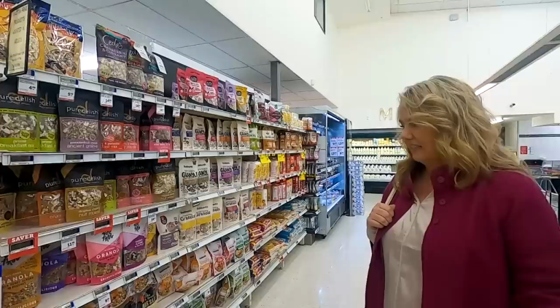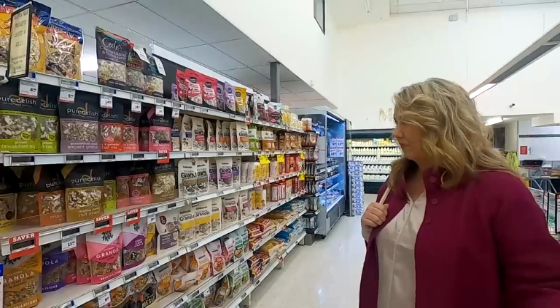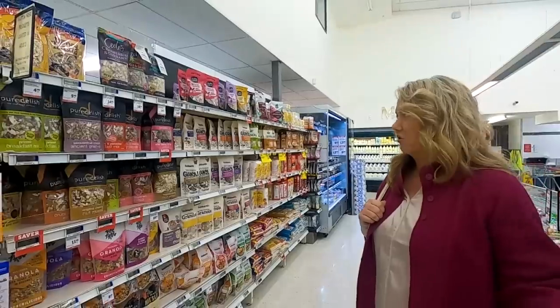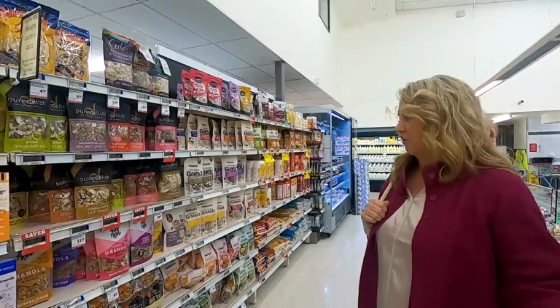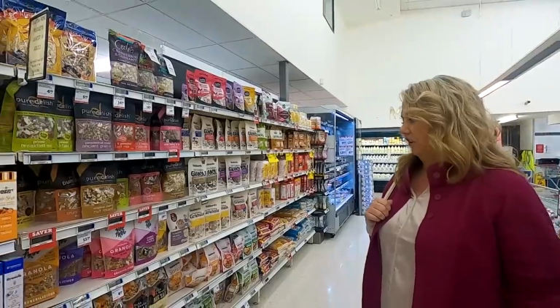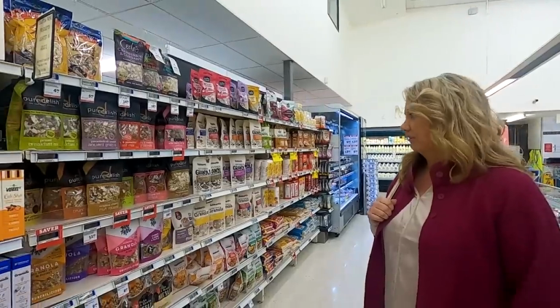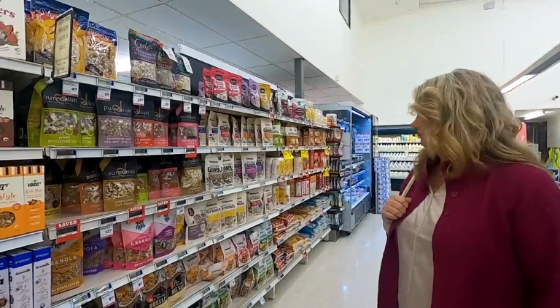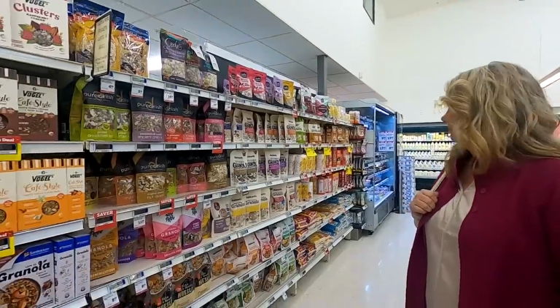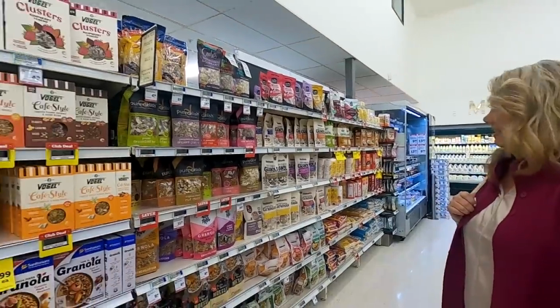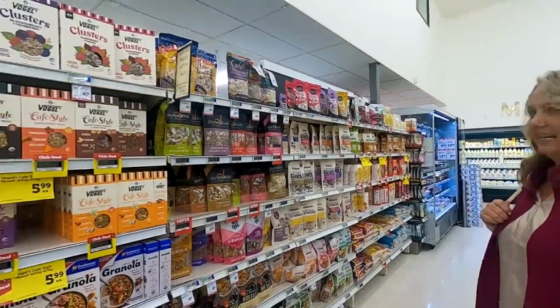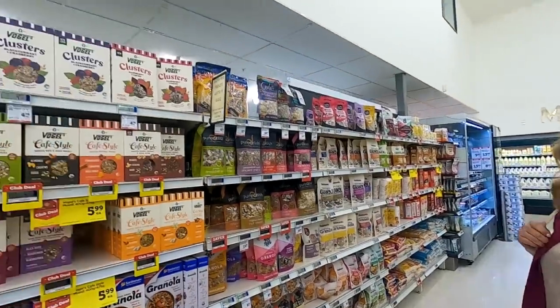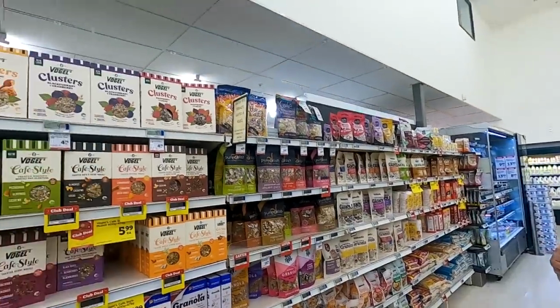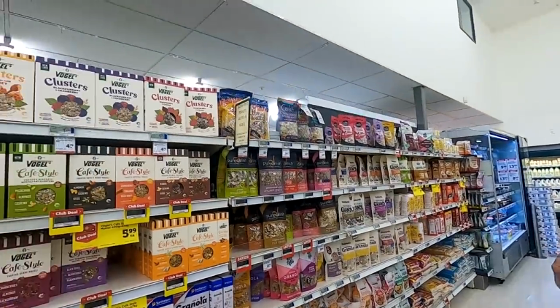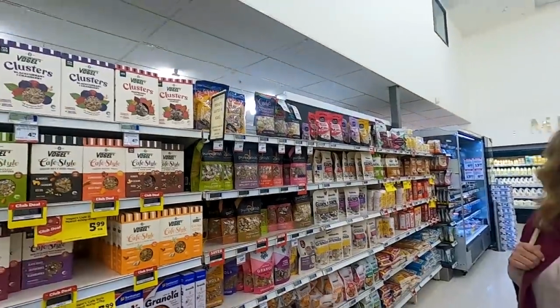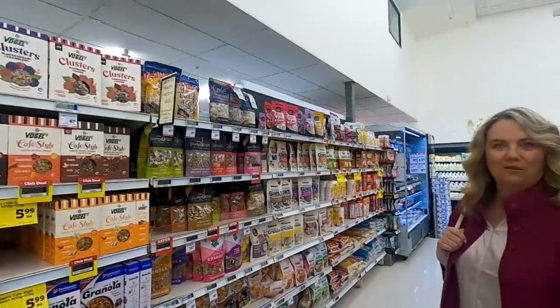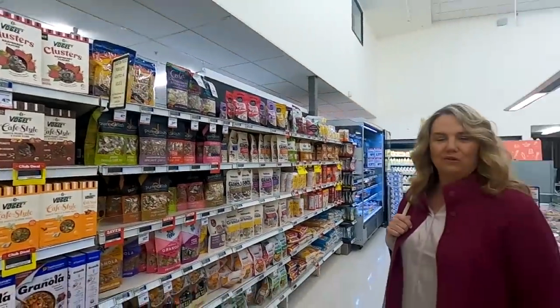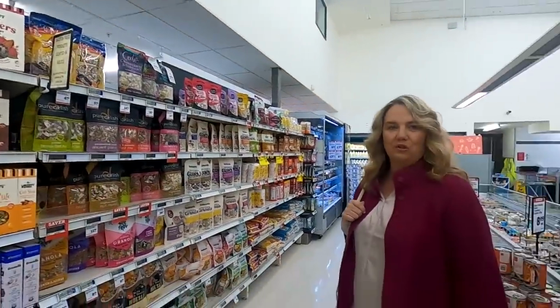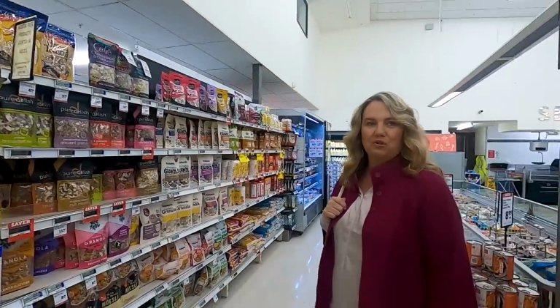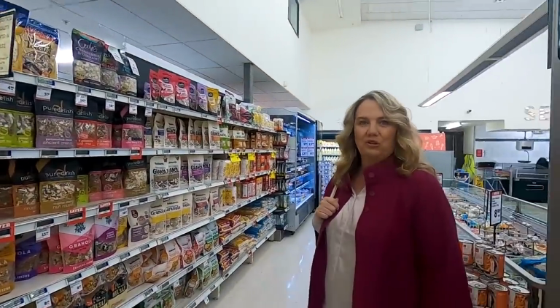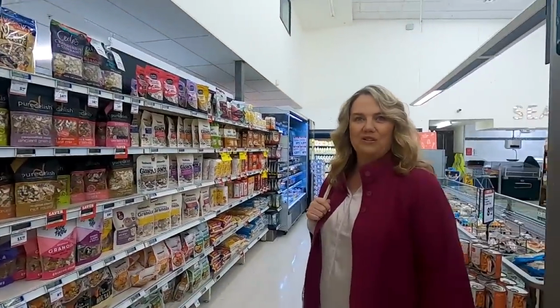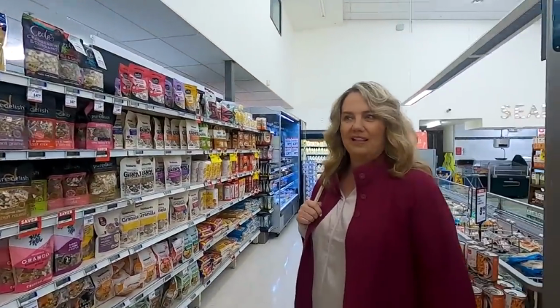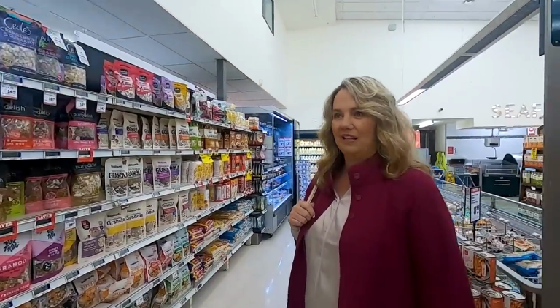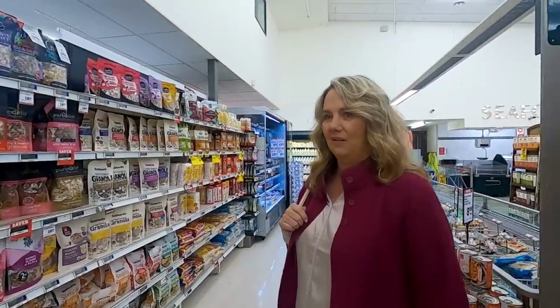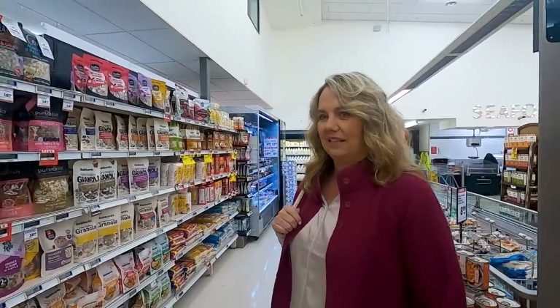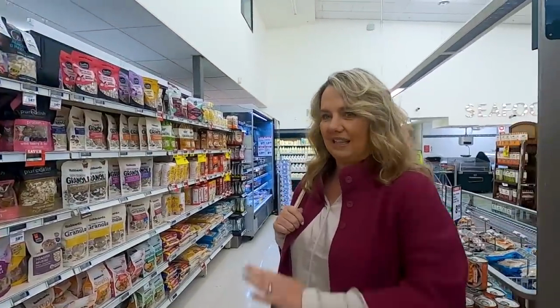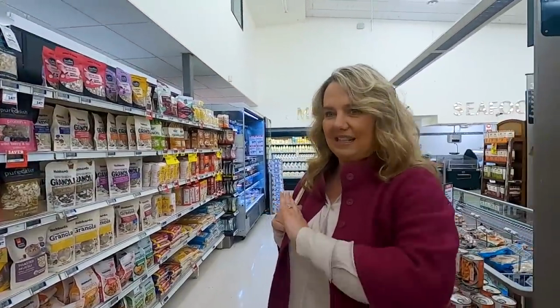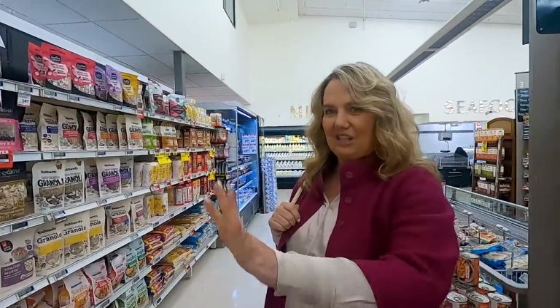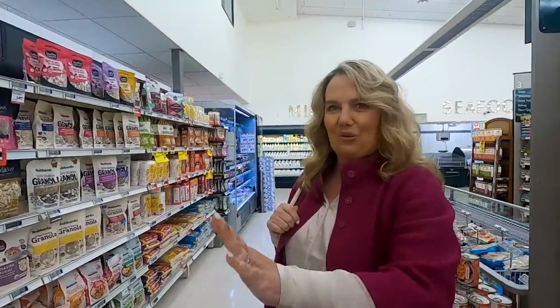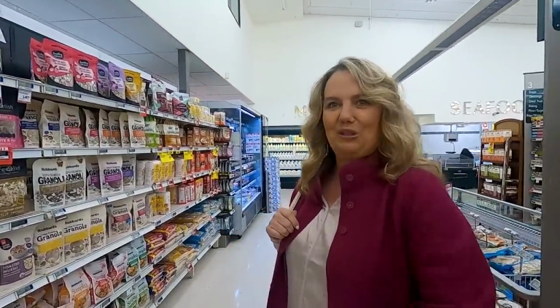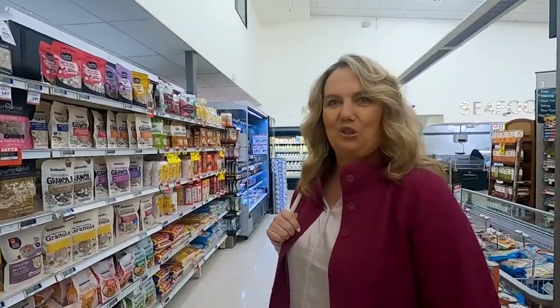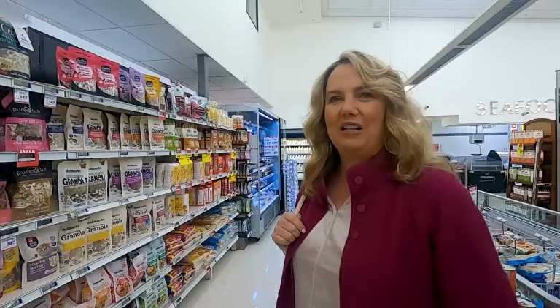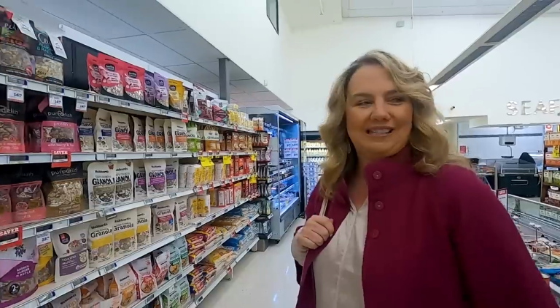This is it, guys — this is it for the cereal. It's not six aisles of sugary cereals like the US. This is your only choice.